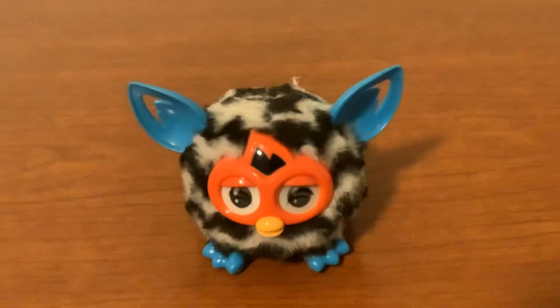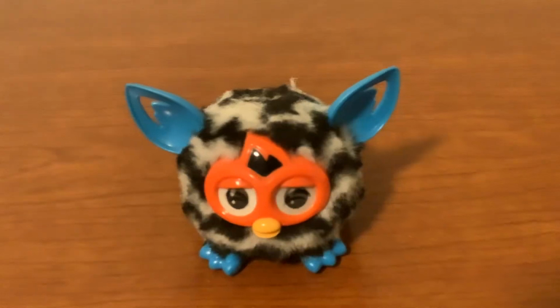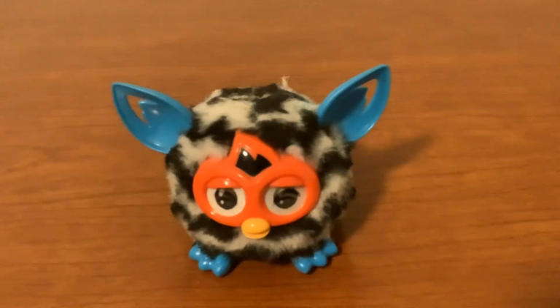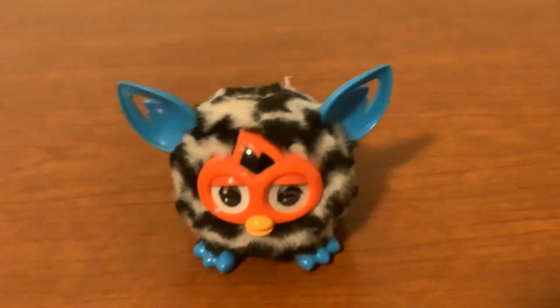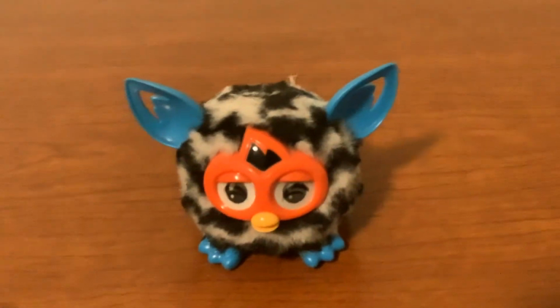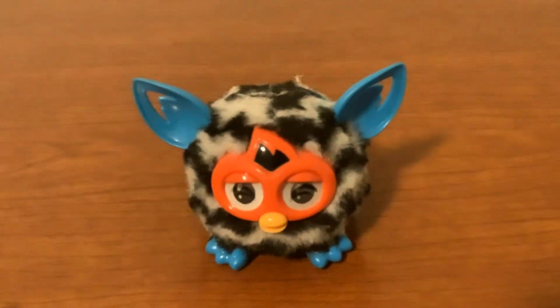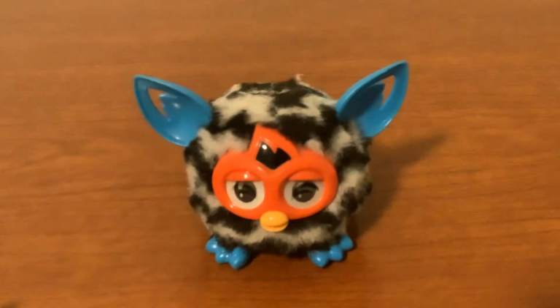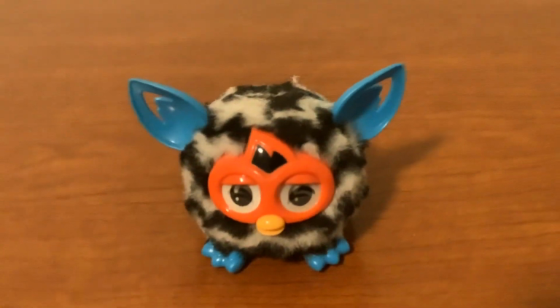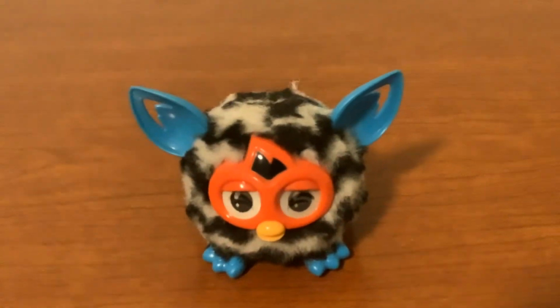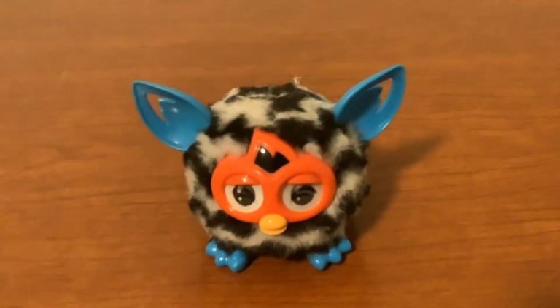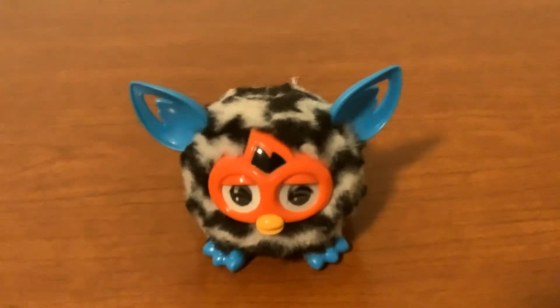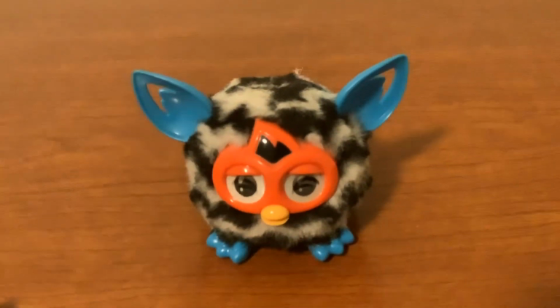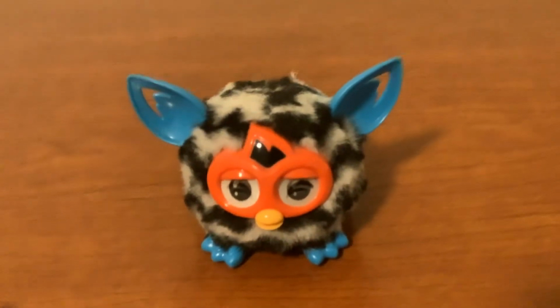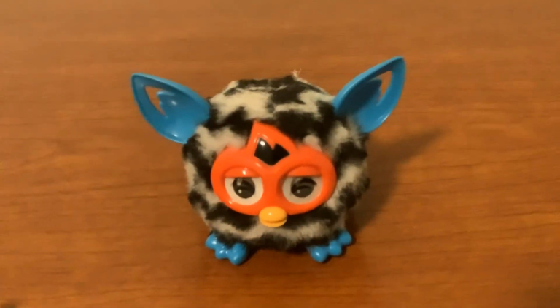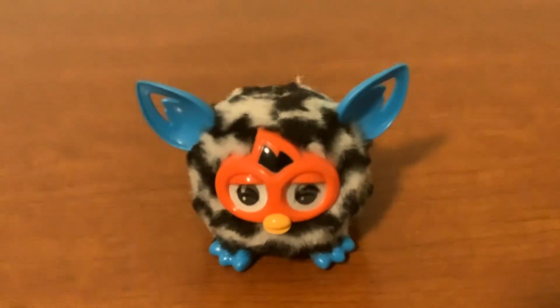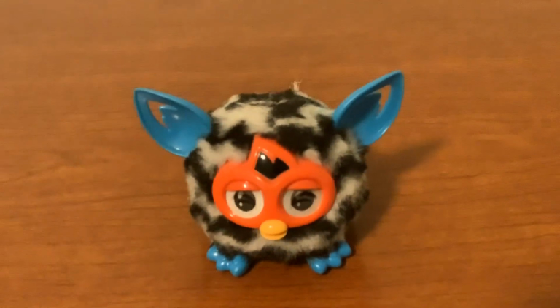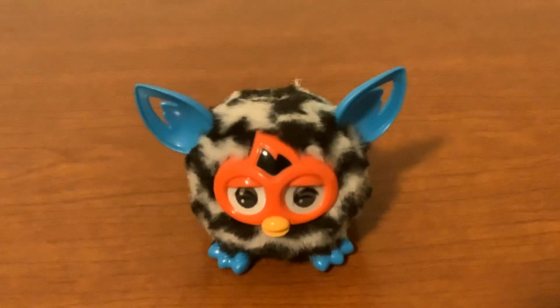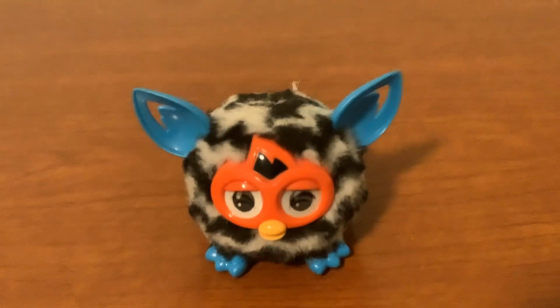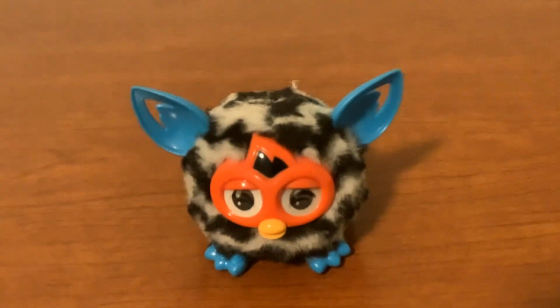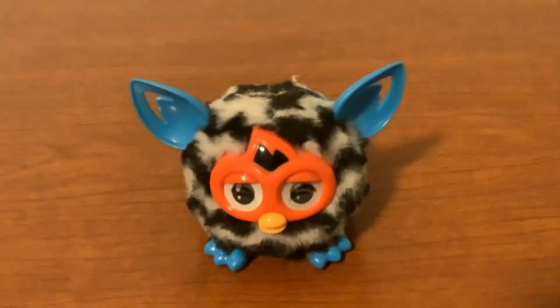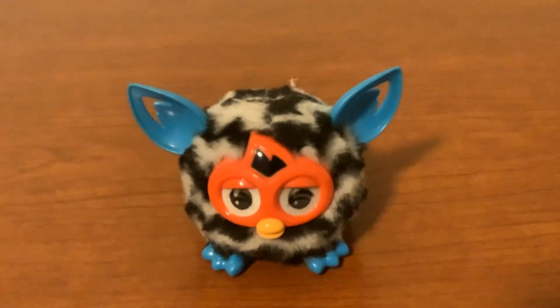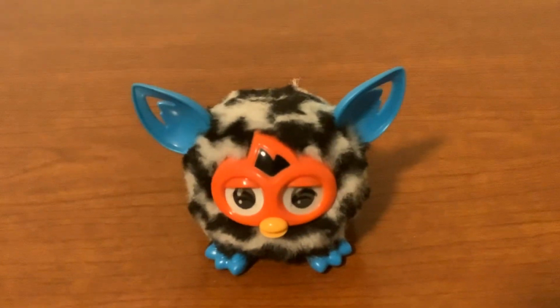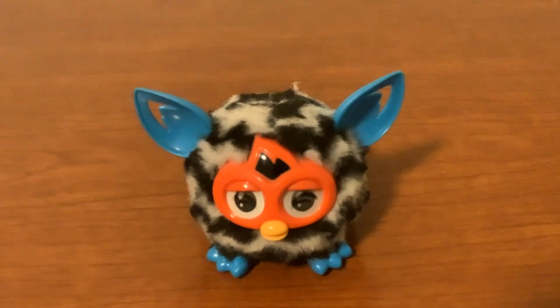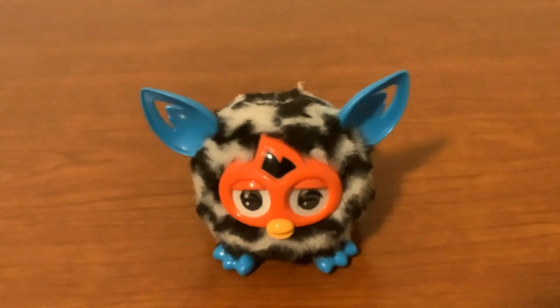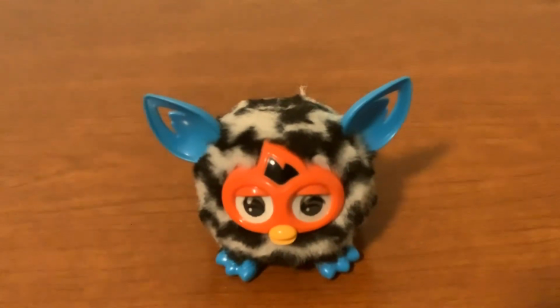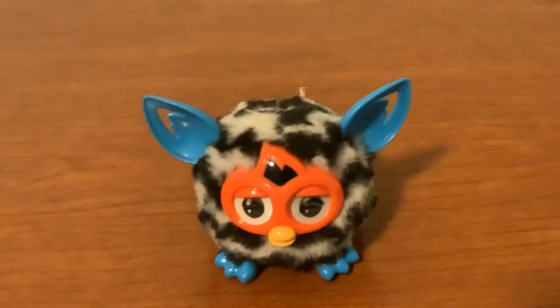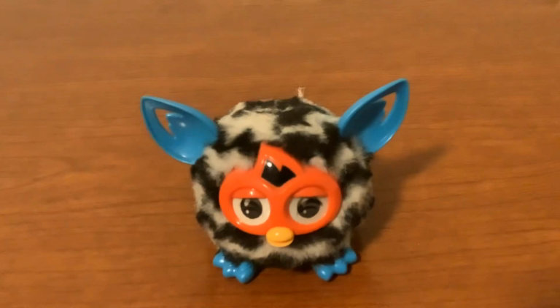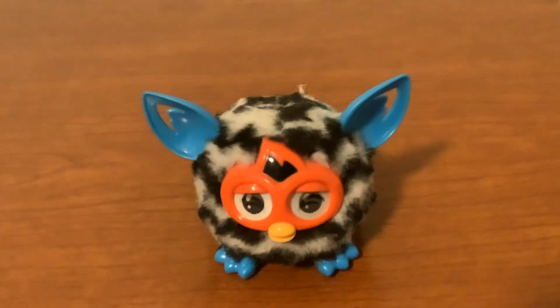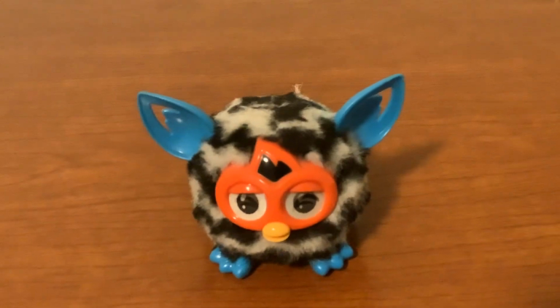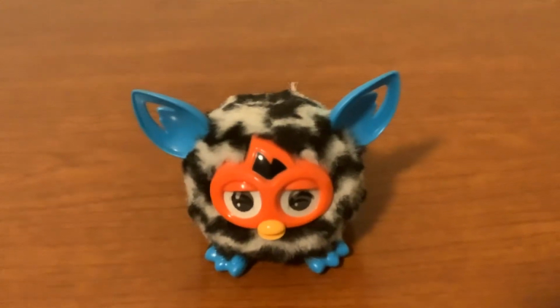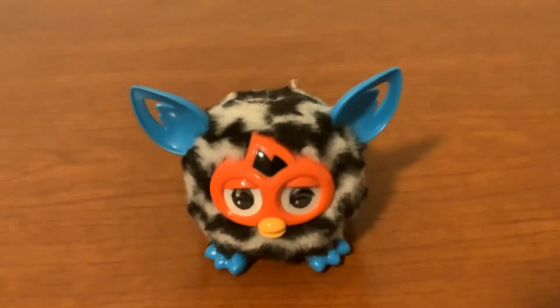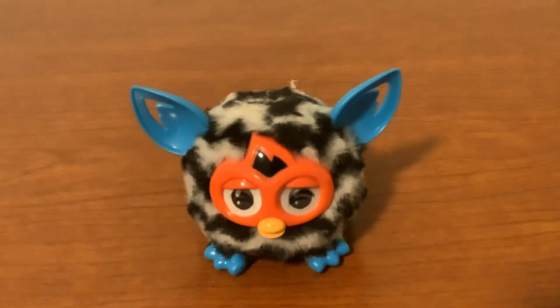What's up, guys? It's David here, and I'm going to do a review of the Furby Furbling.